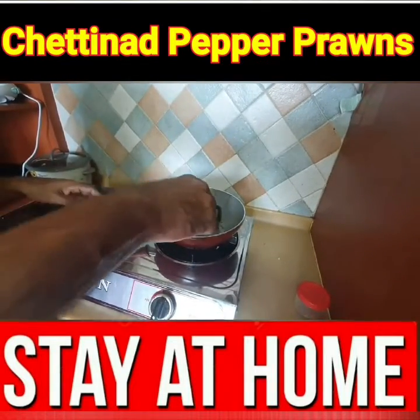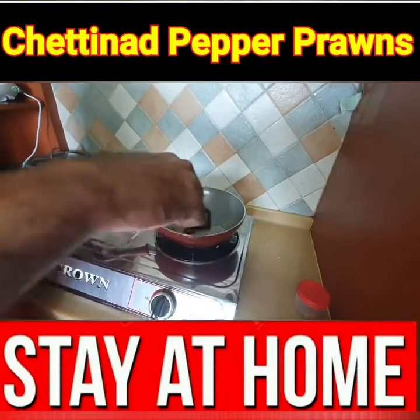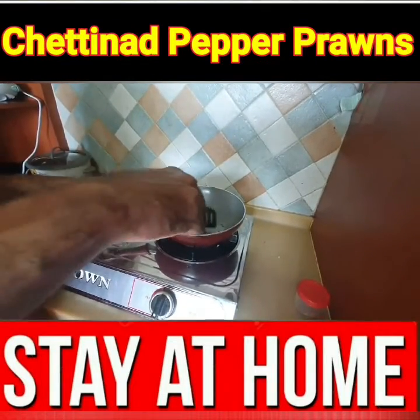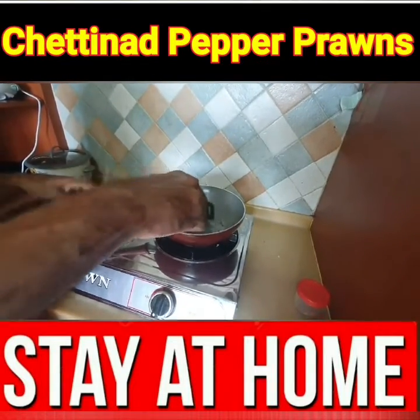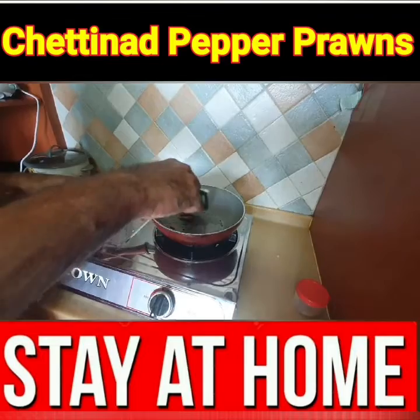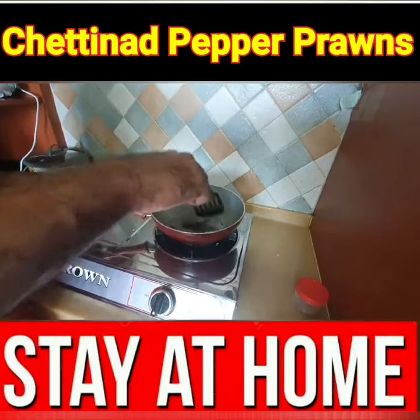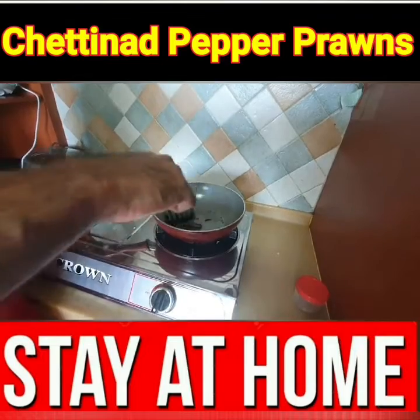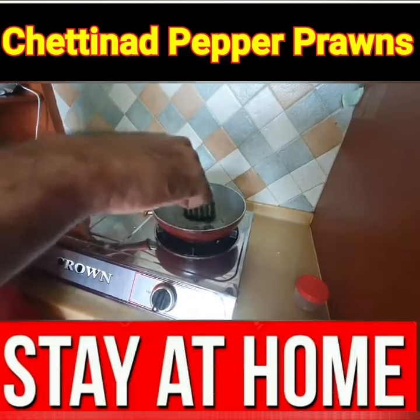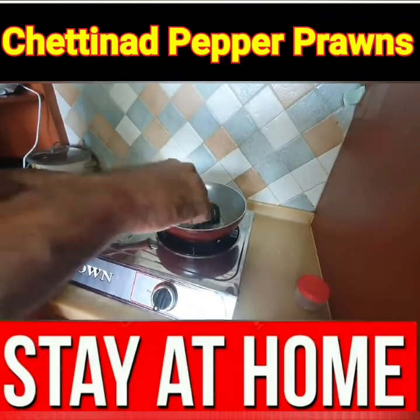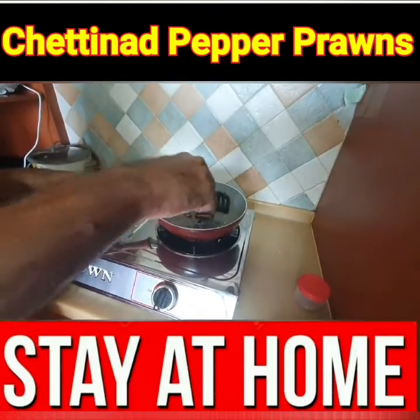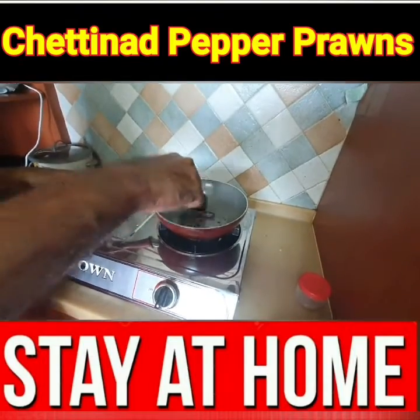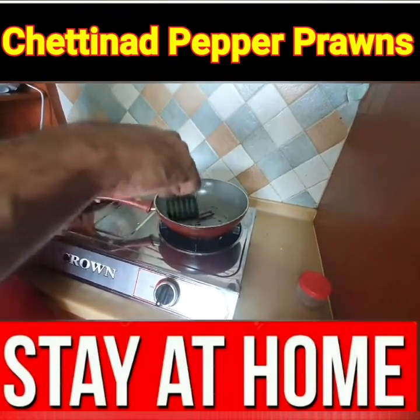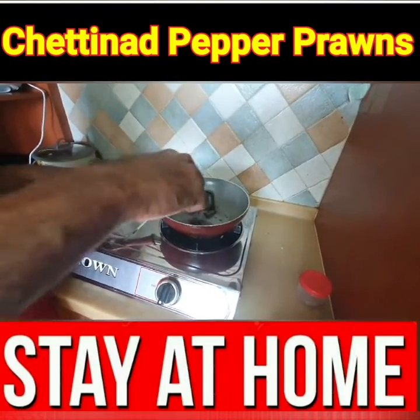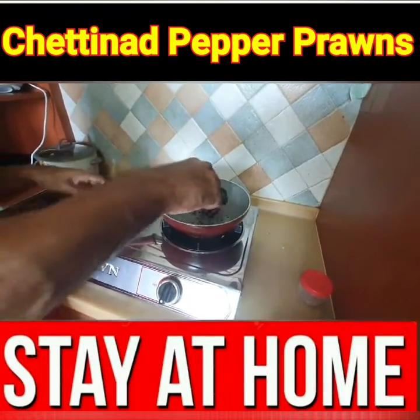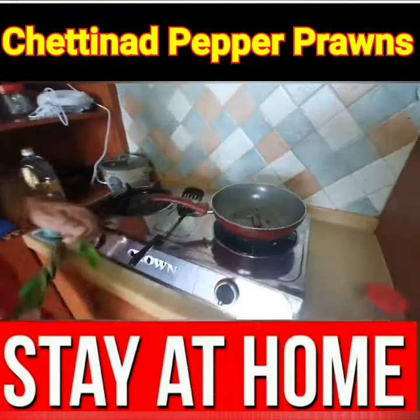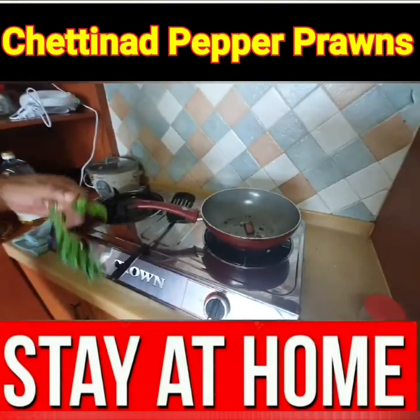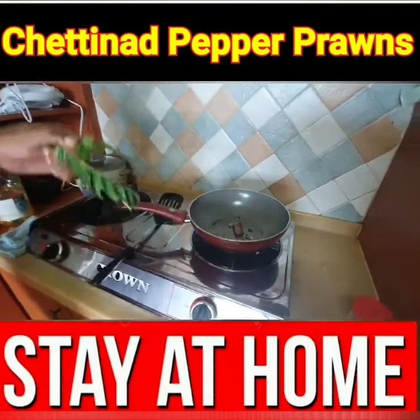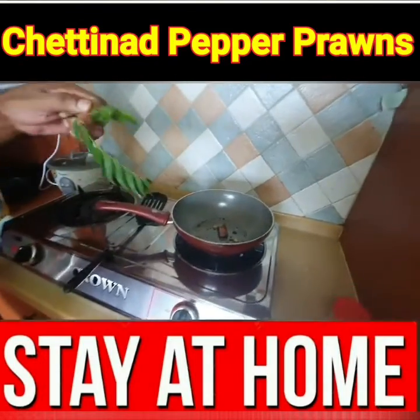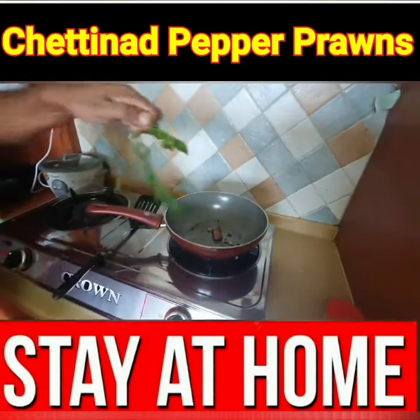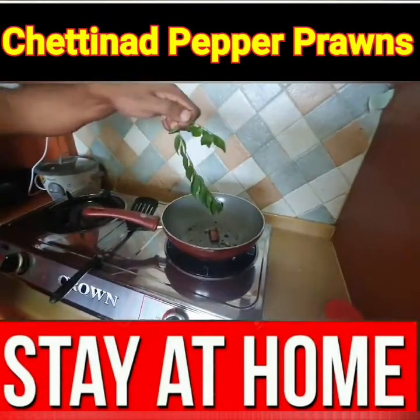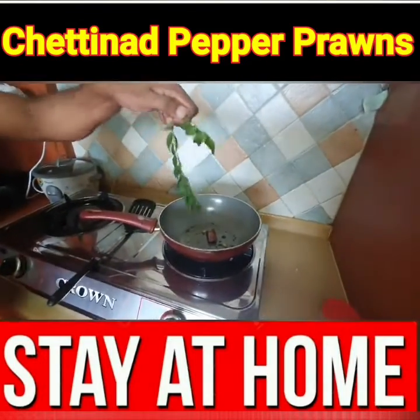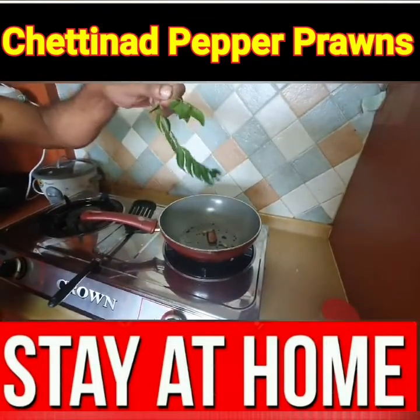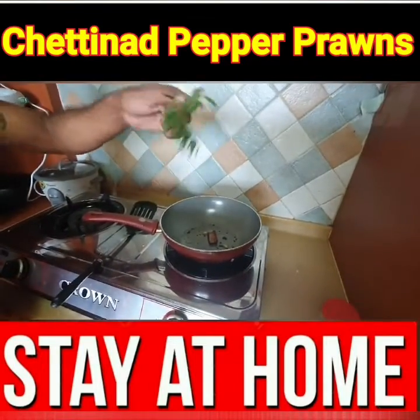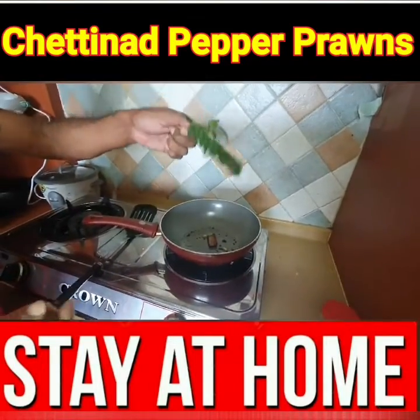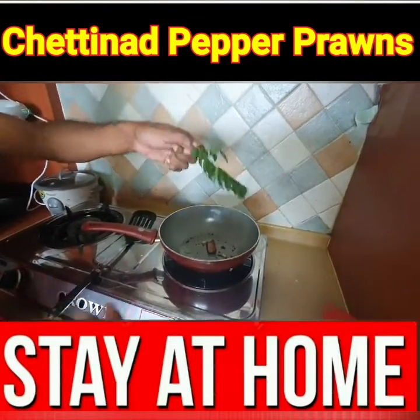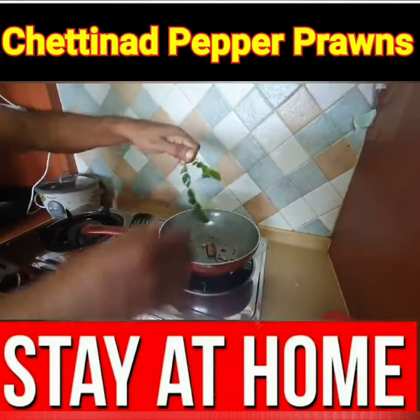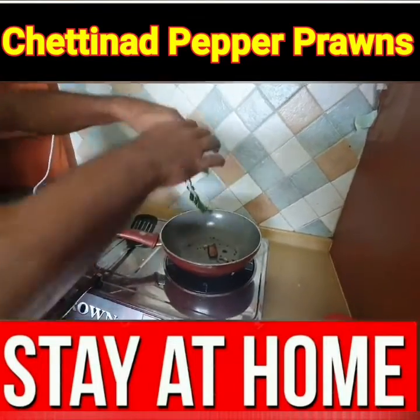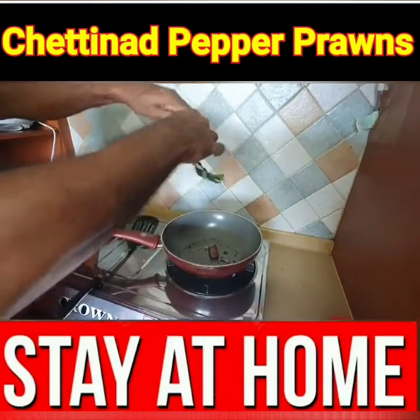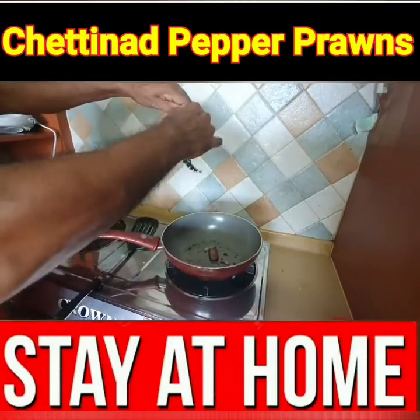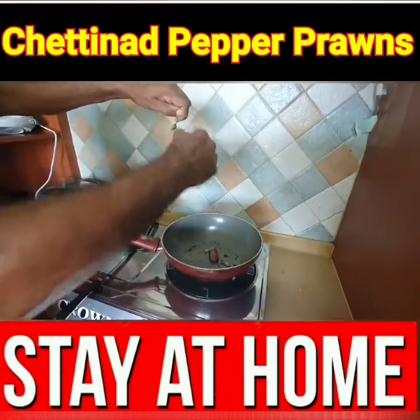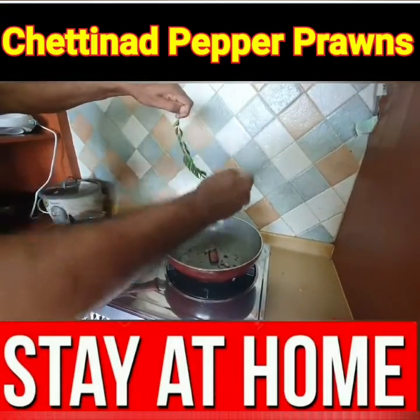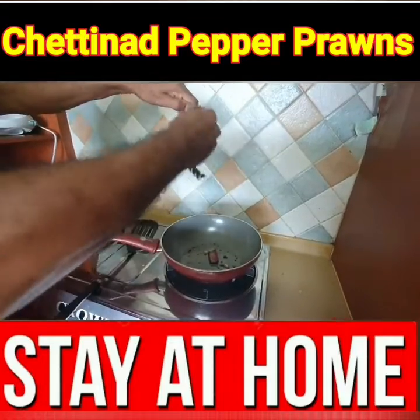Make it dry. You need to put curry leaf — add and cut them.